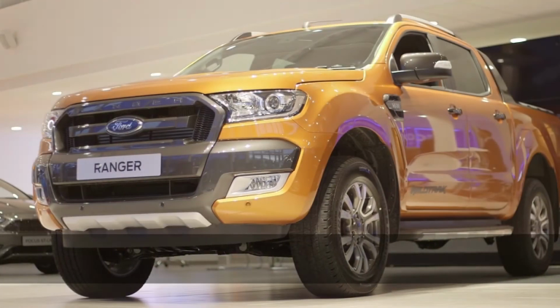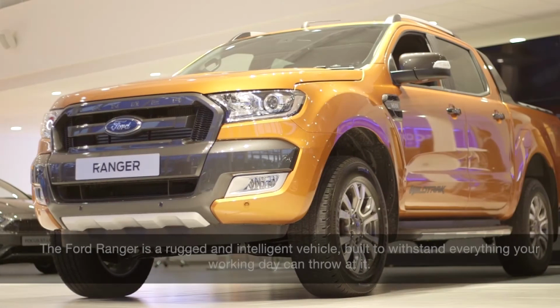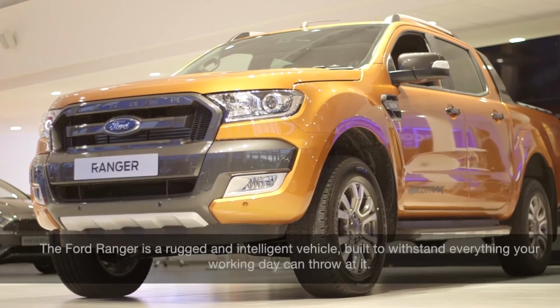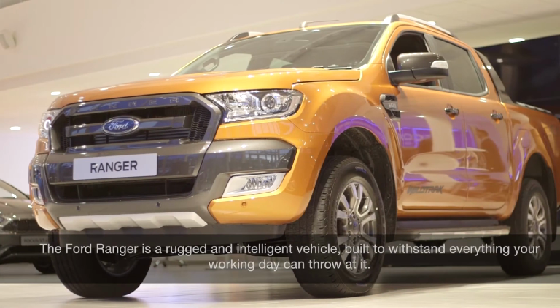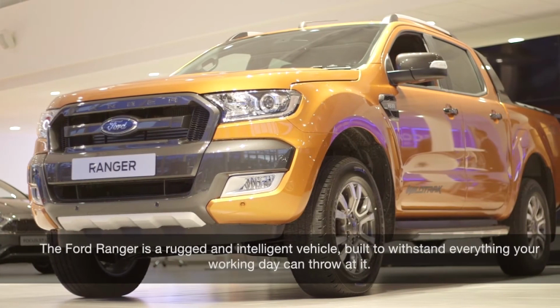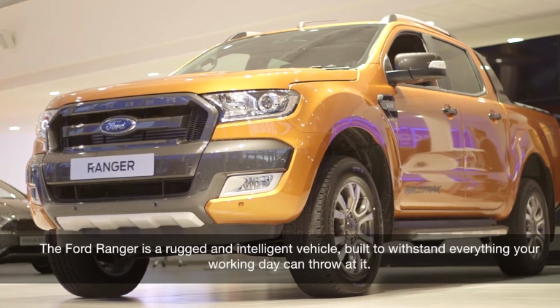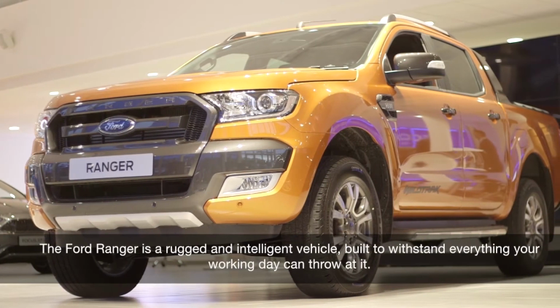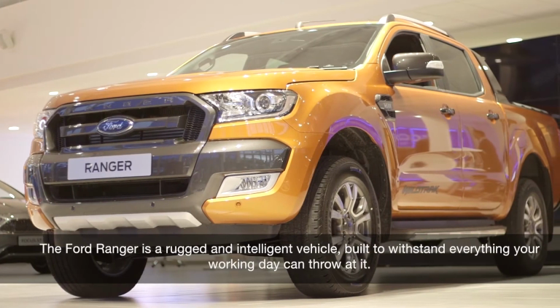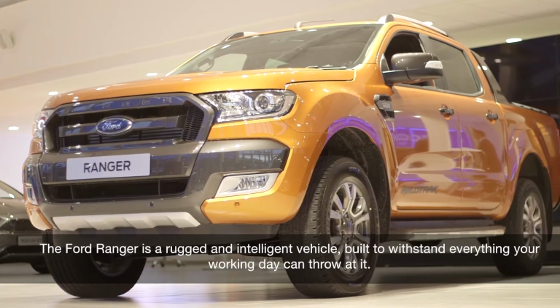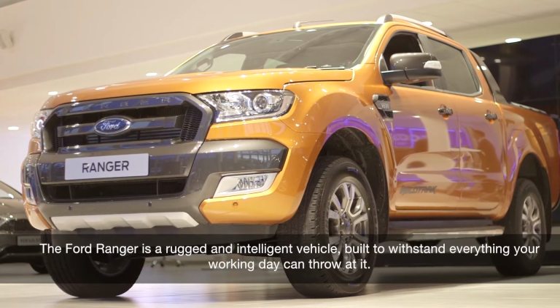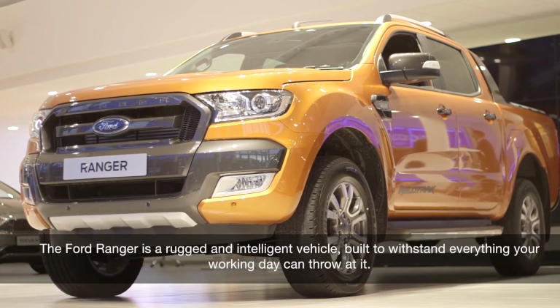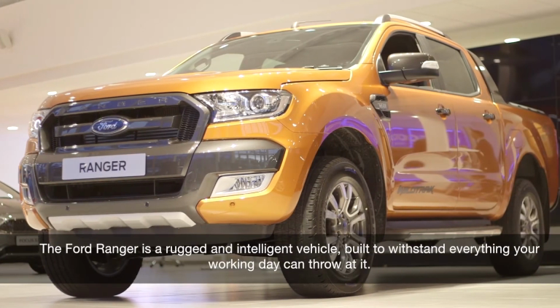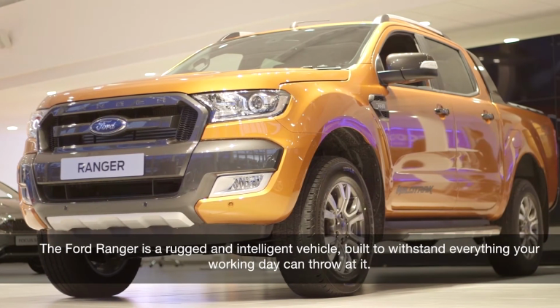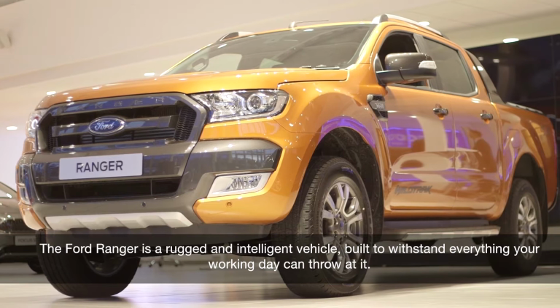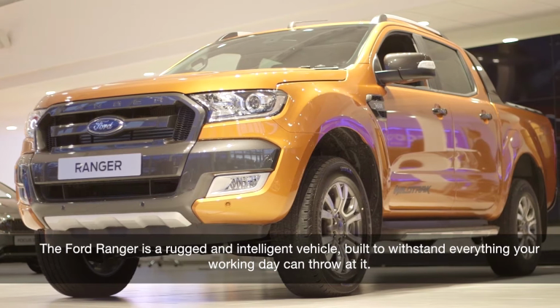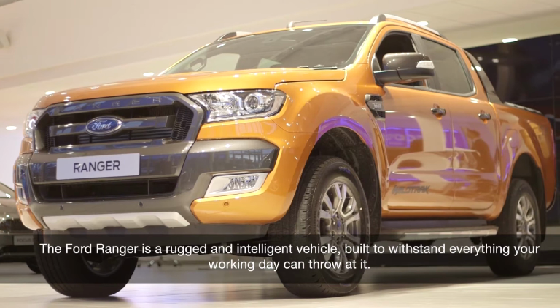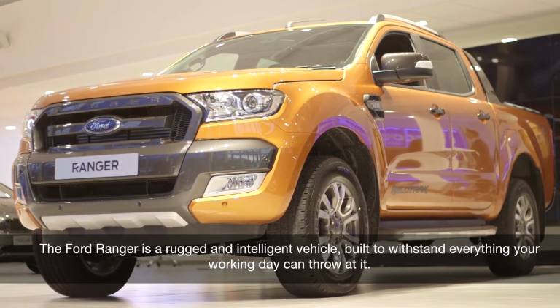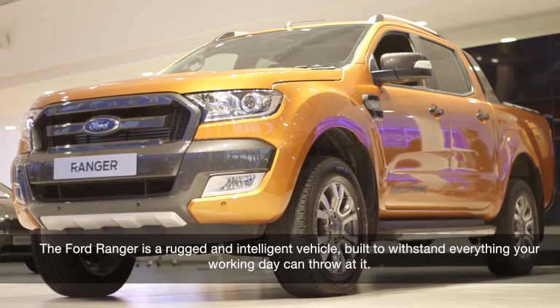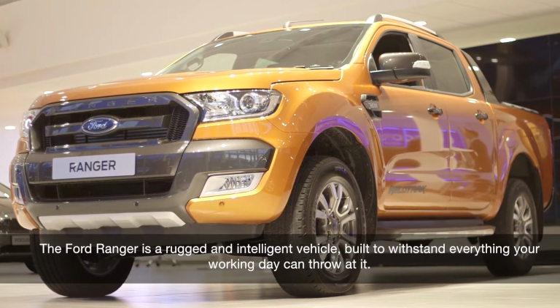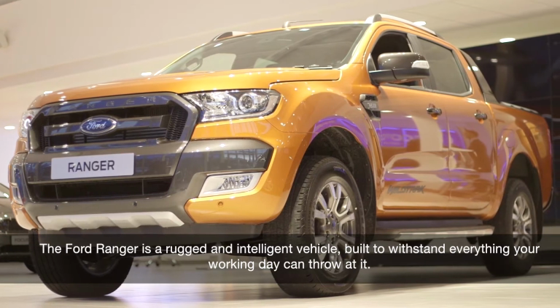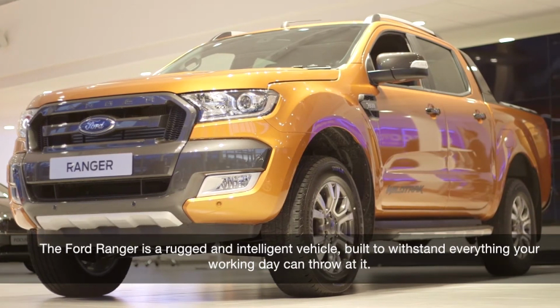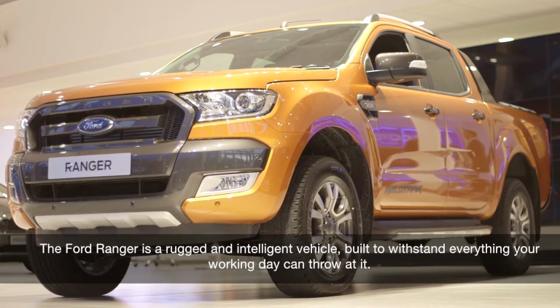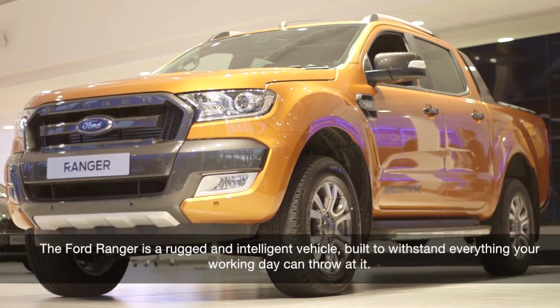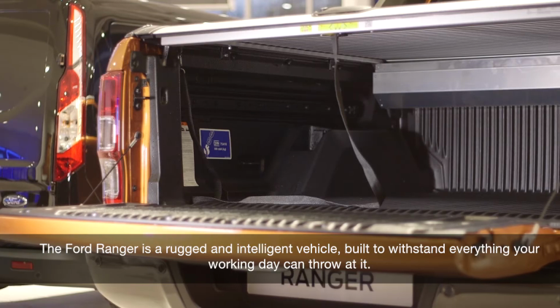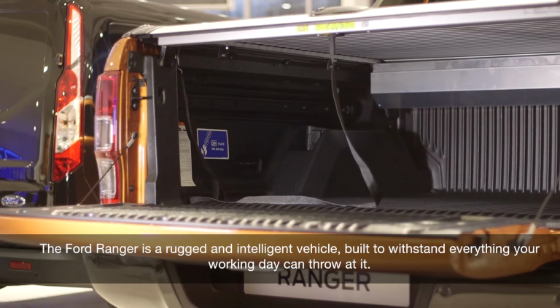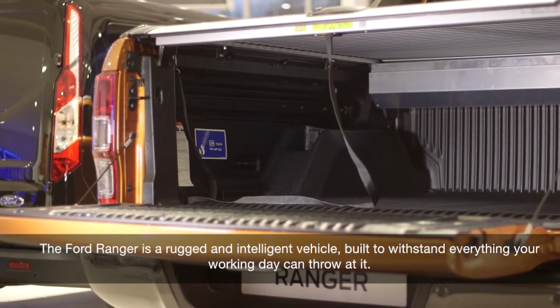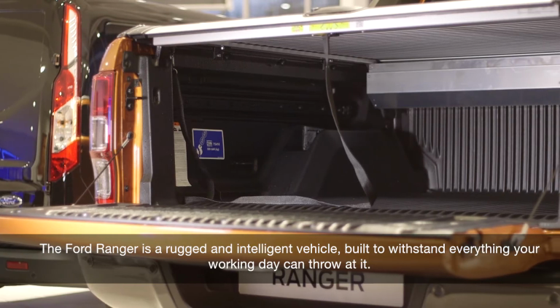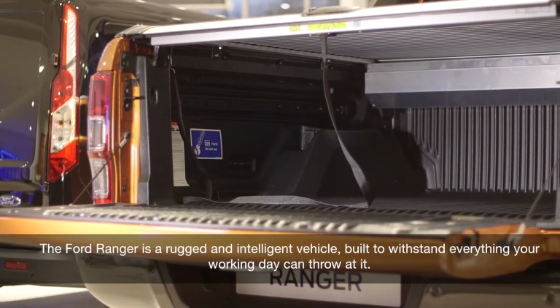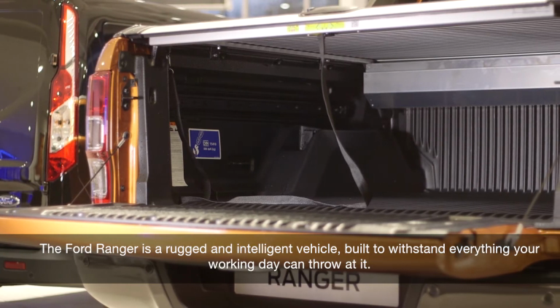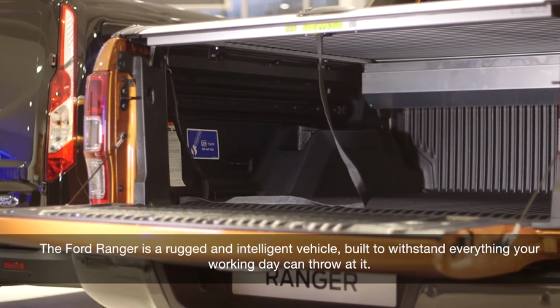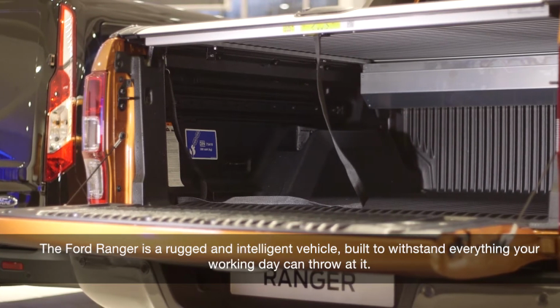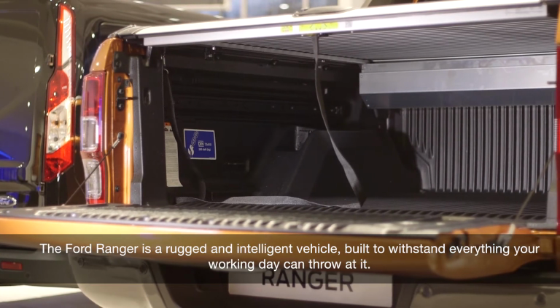The Ford Ranger is a rugged and intelligent vehicle, built to withstand everything your working day can throw at it.